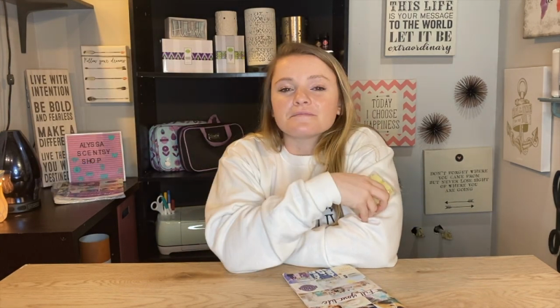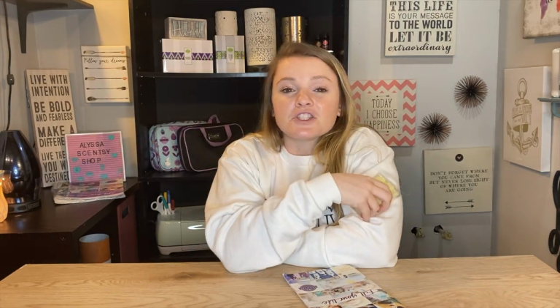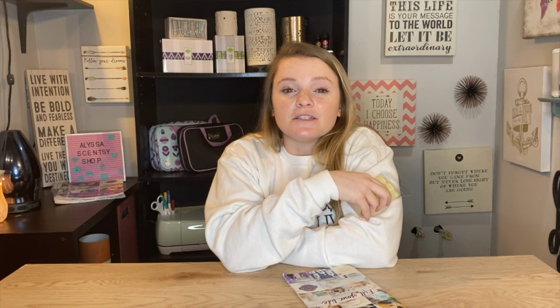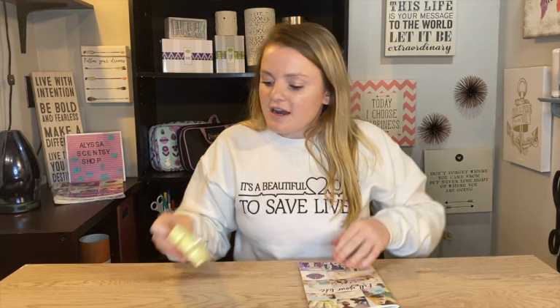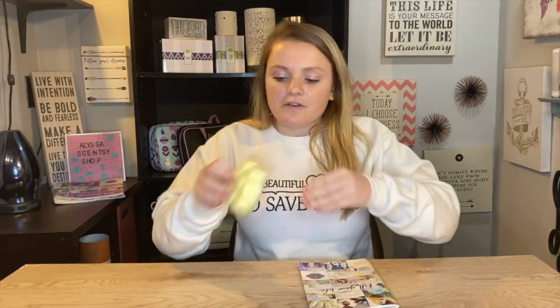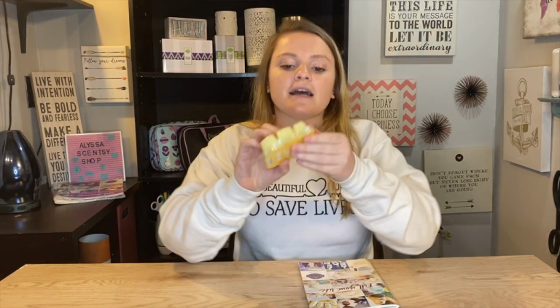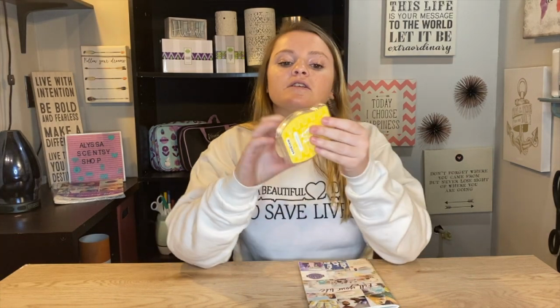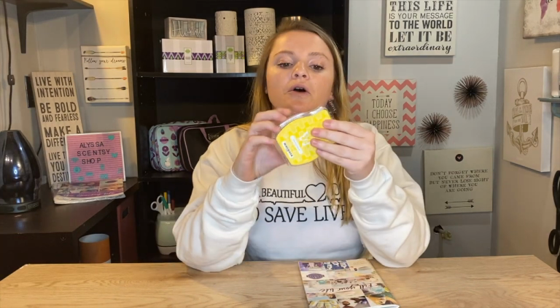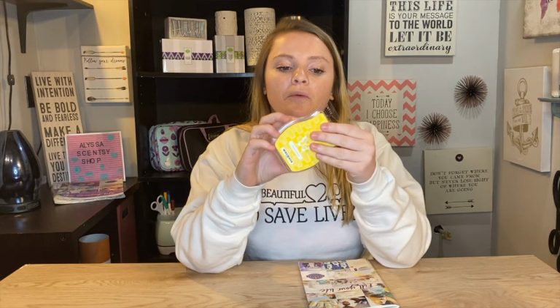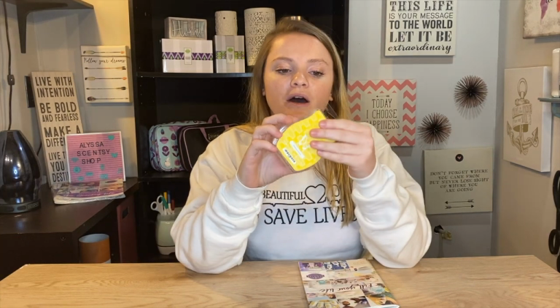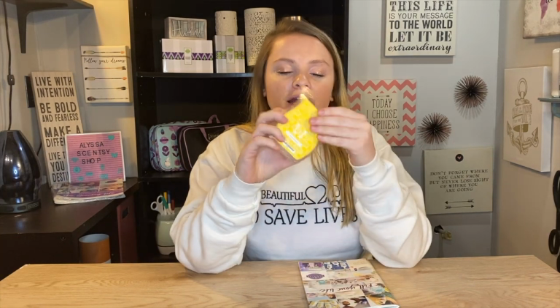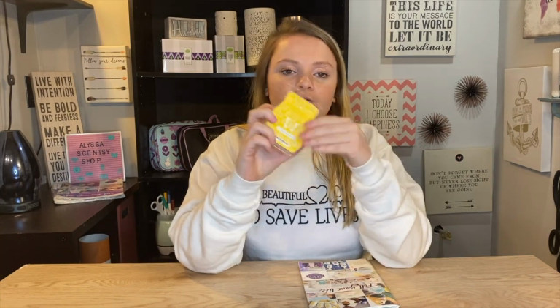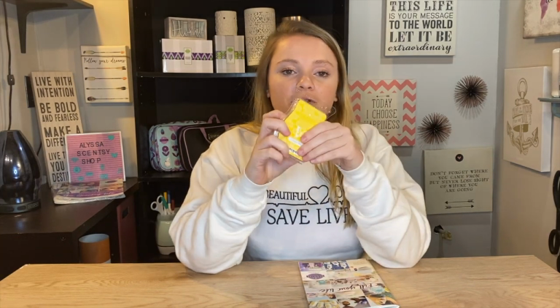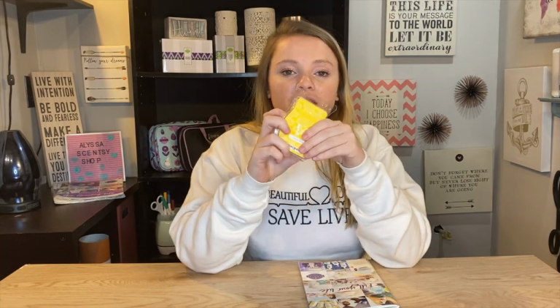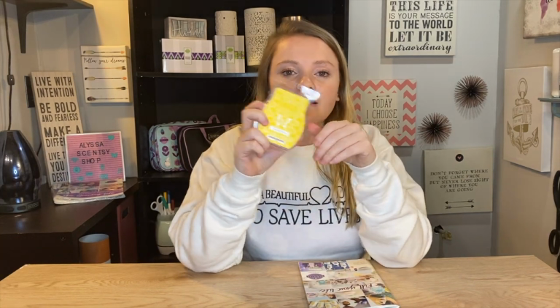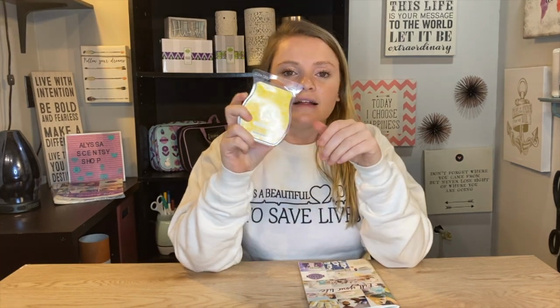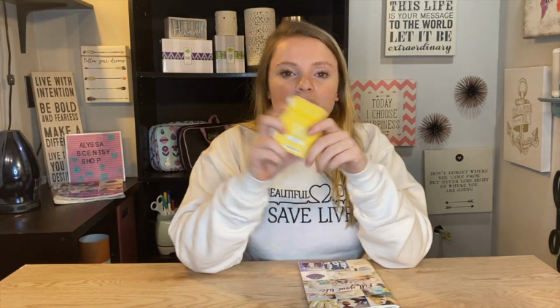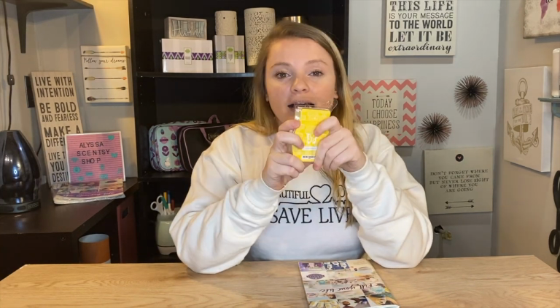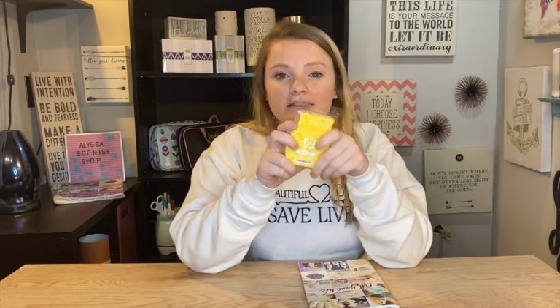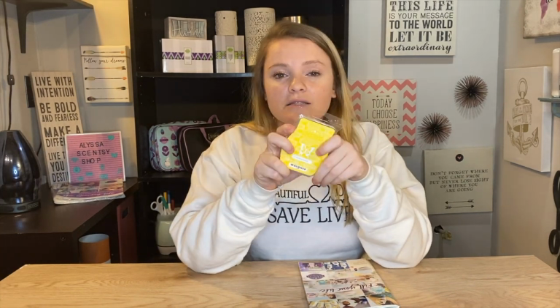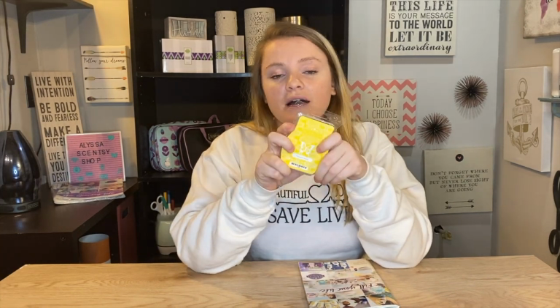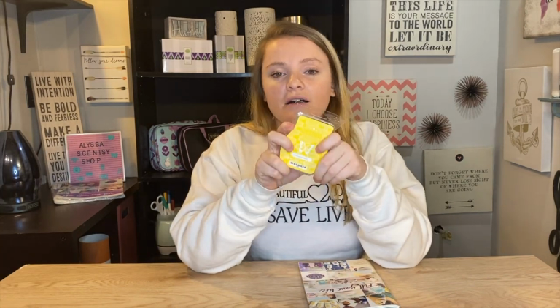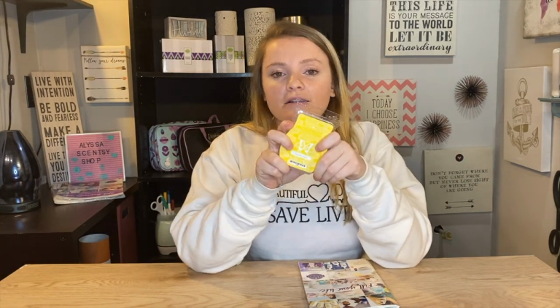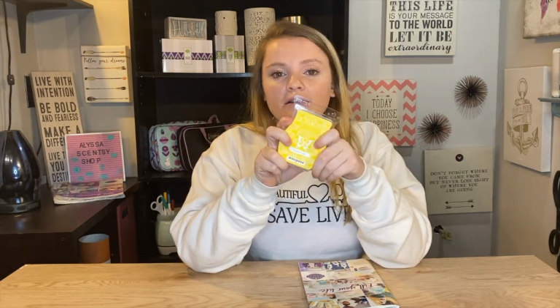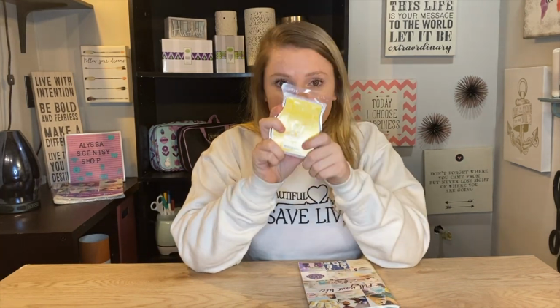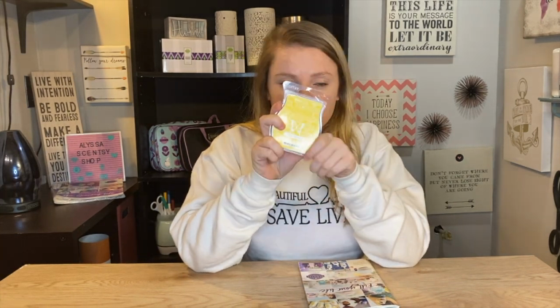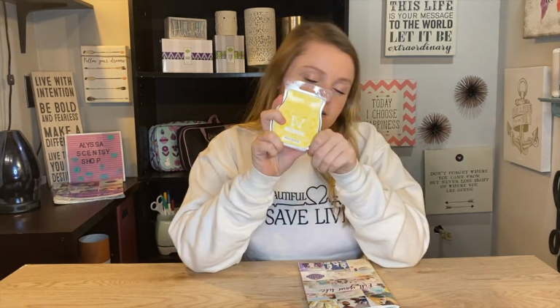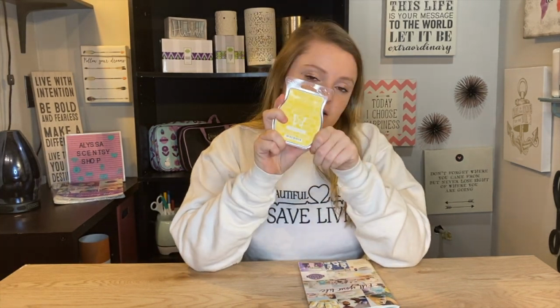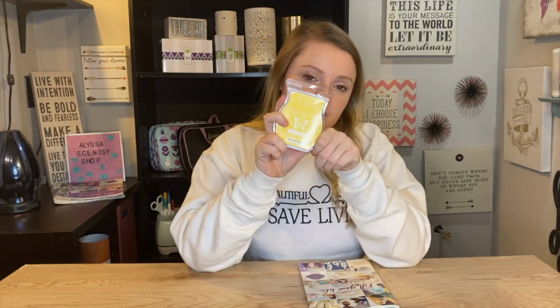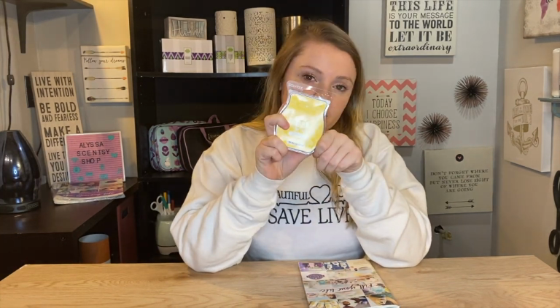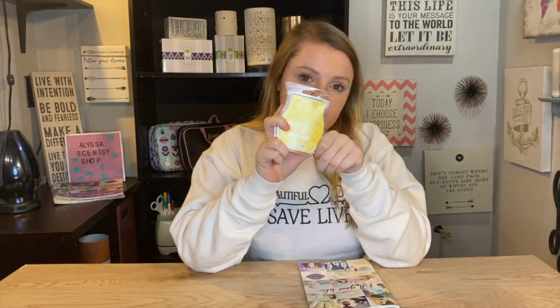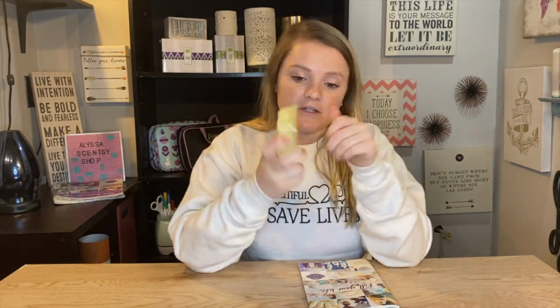It's good. If you guys want a fruity, light smell, this is going to be your go-to.